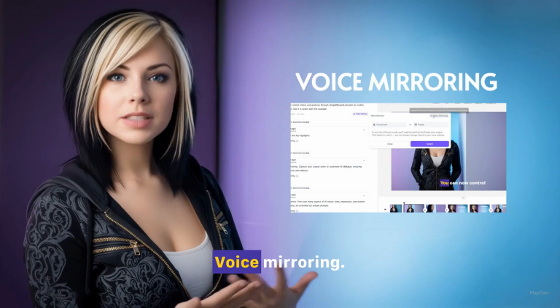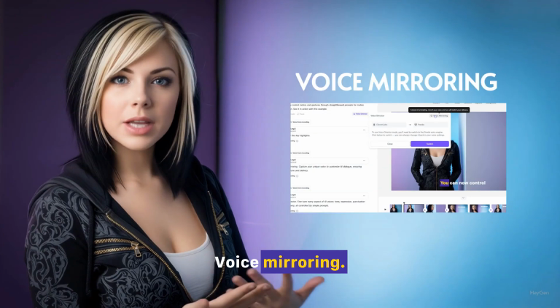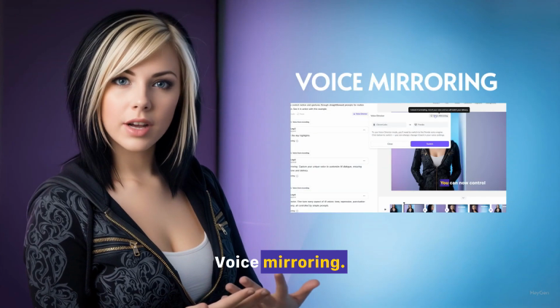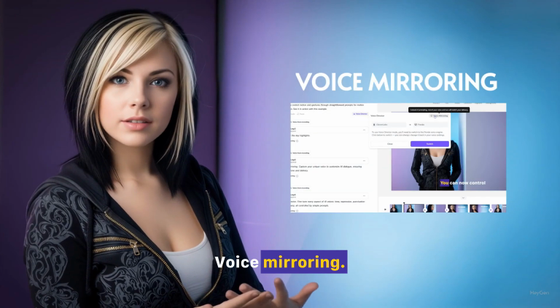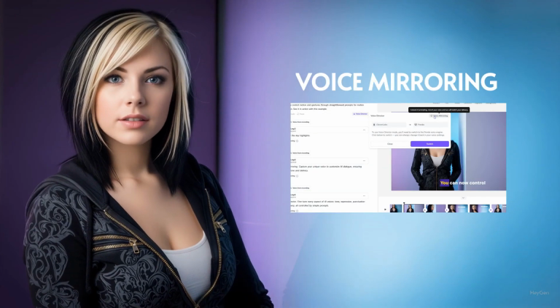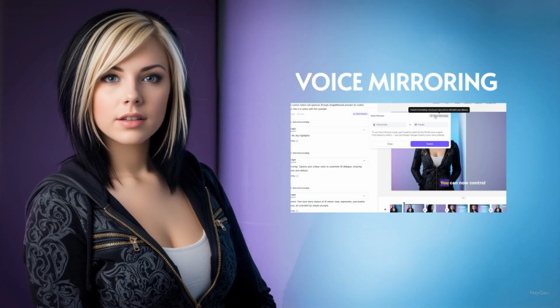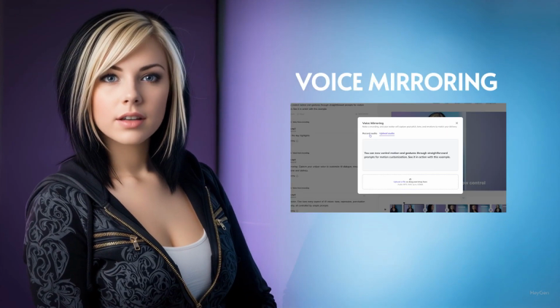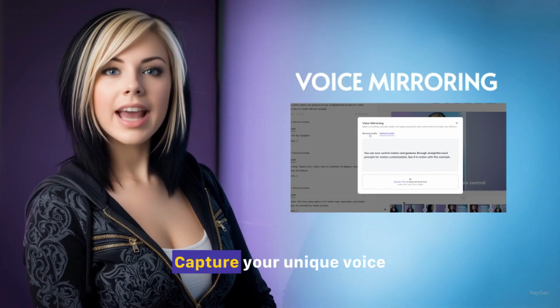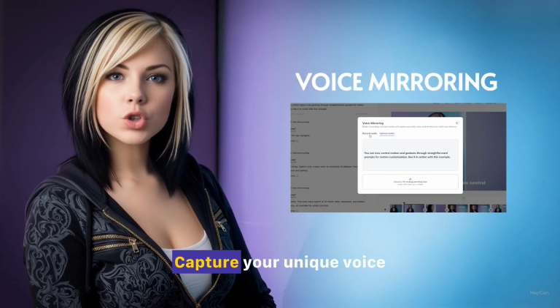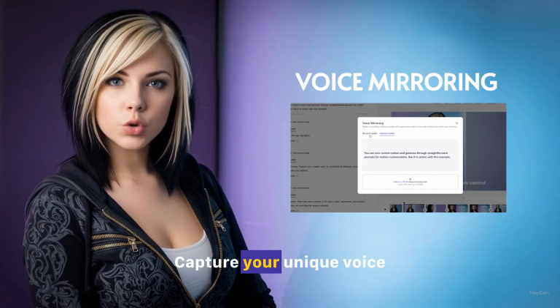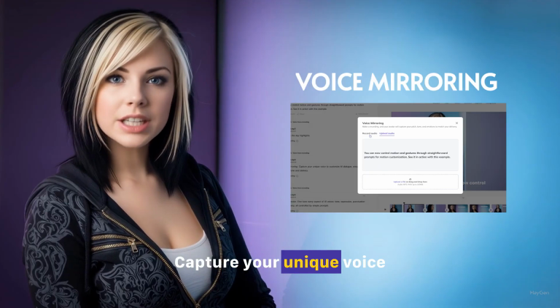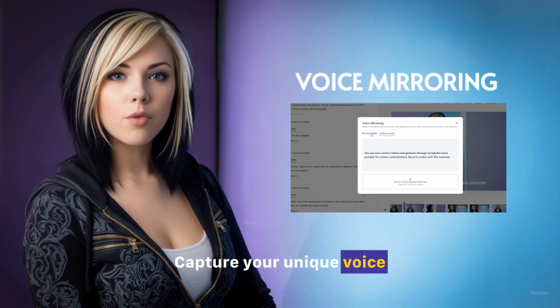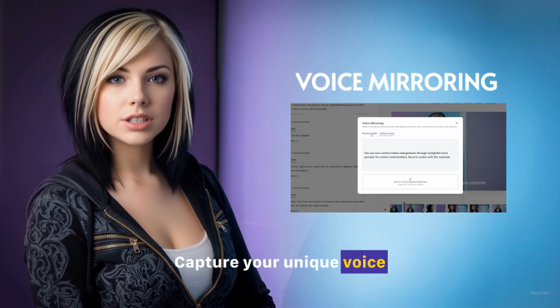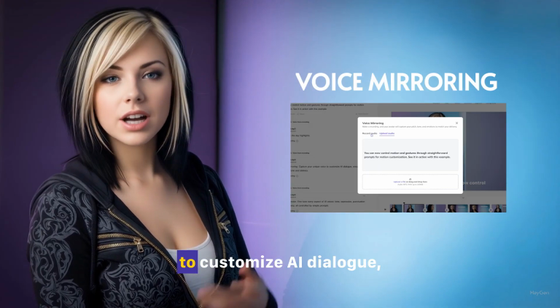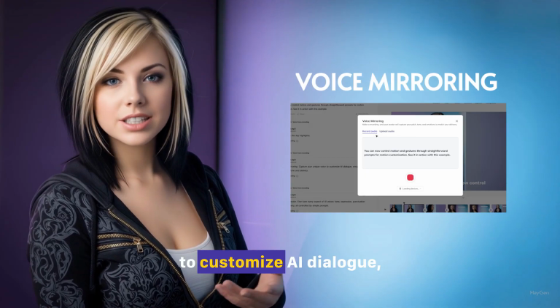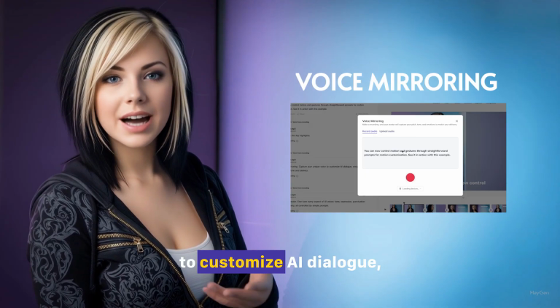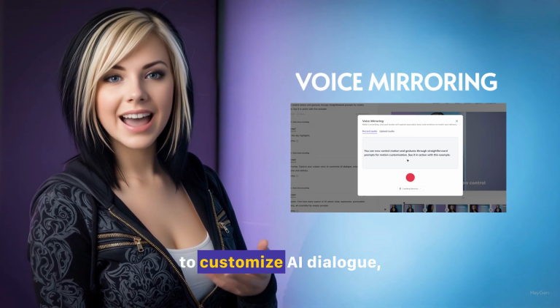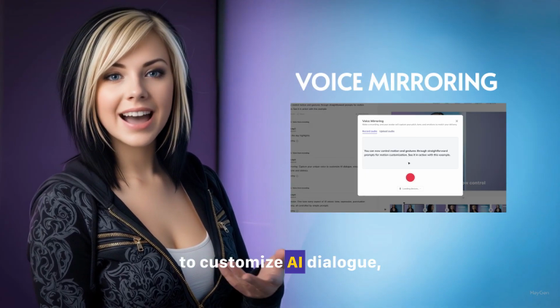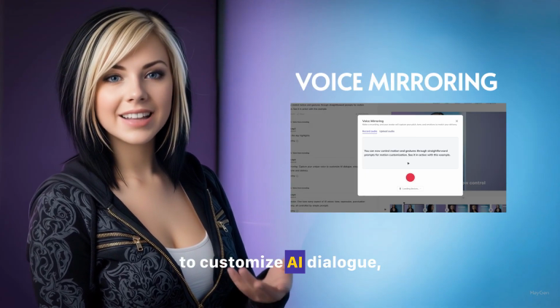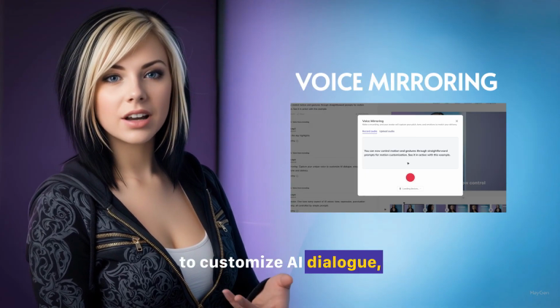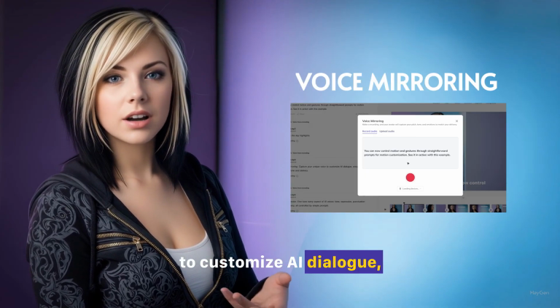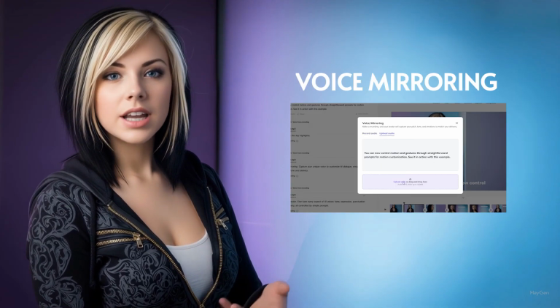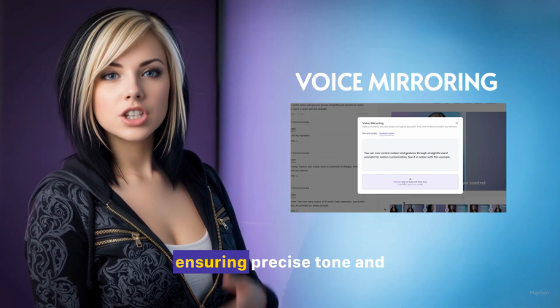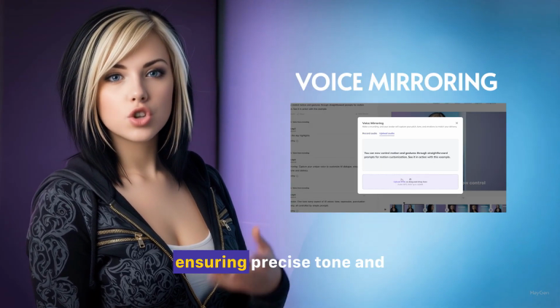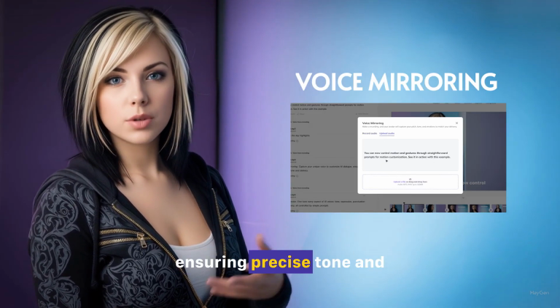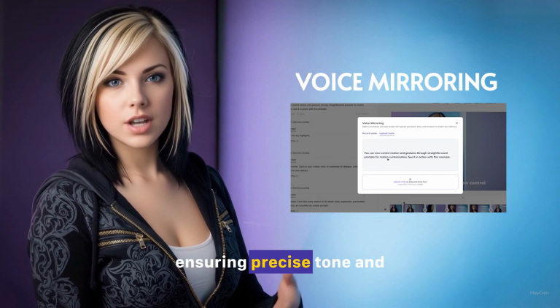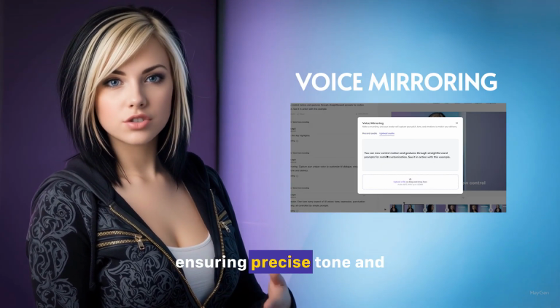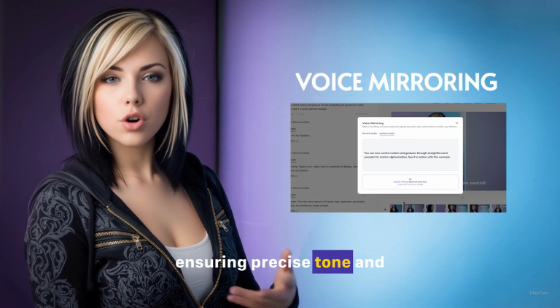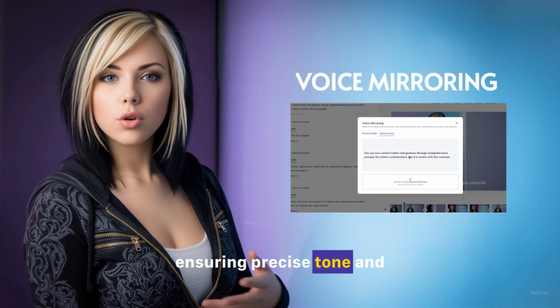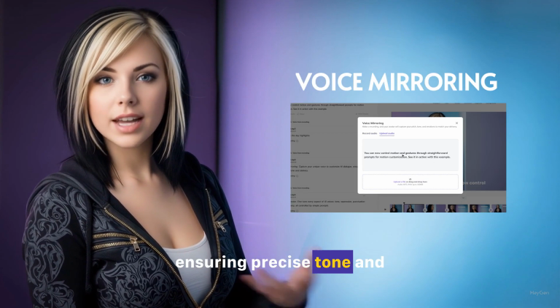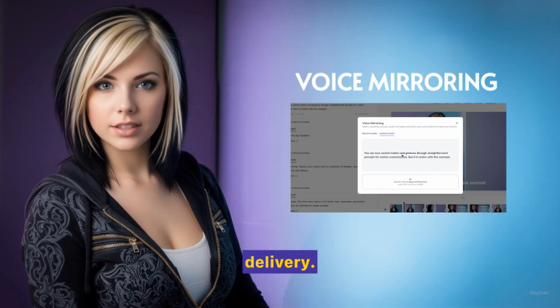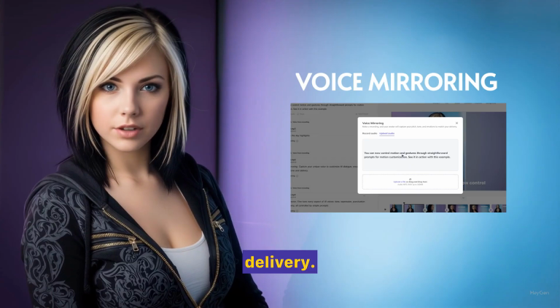Voice Mirroring. Capture your unique voice to customize AI dialogue, ensuring precise tone and delivery.